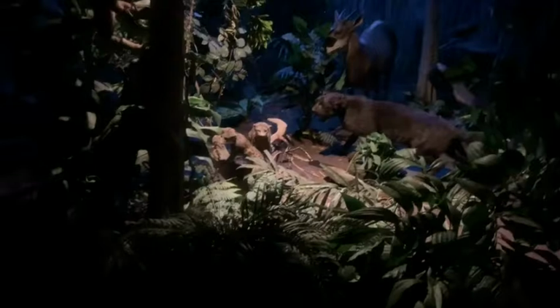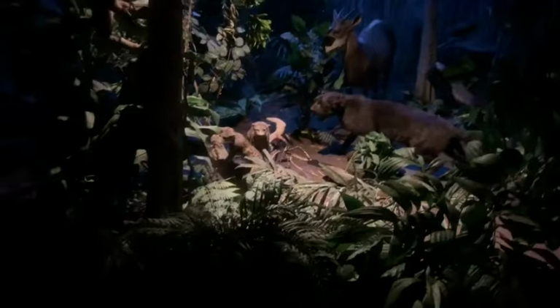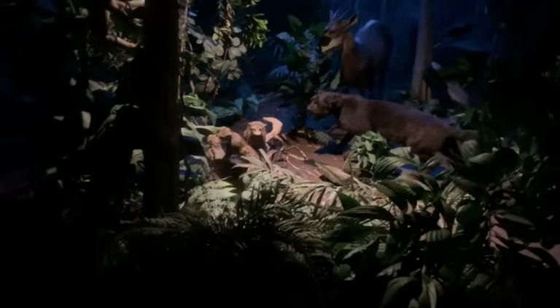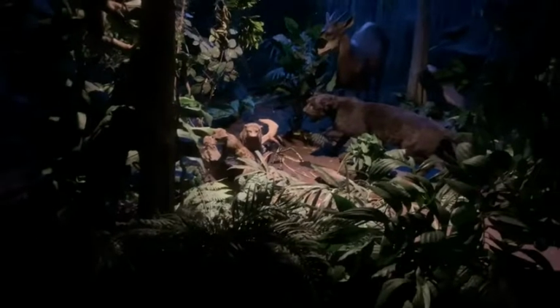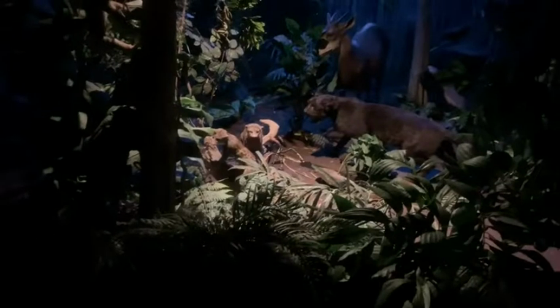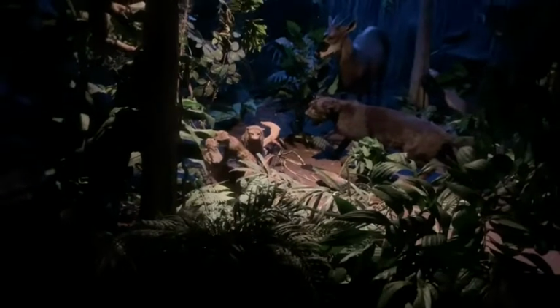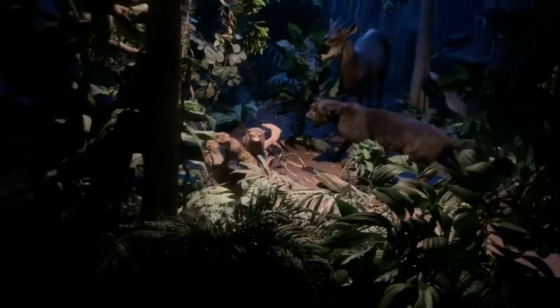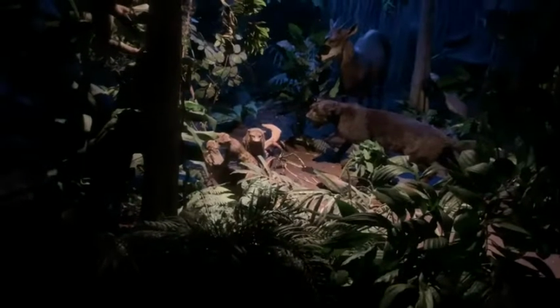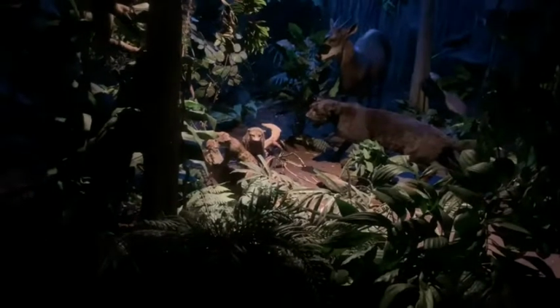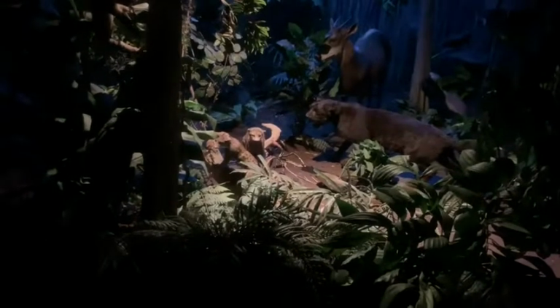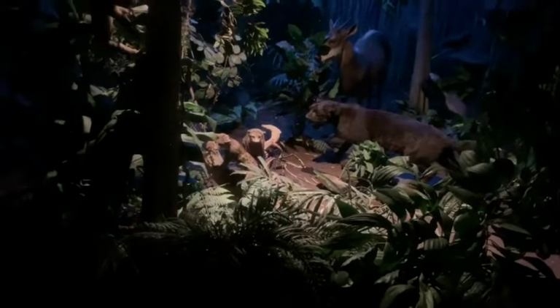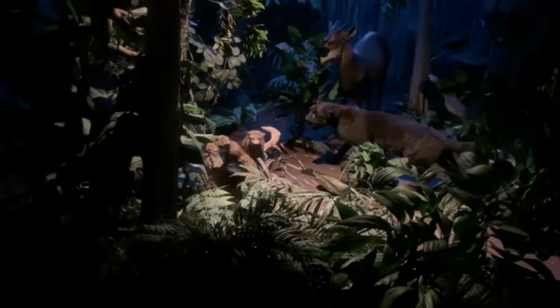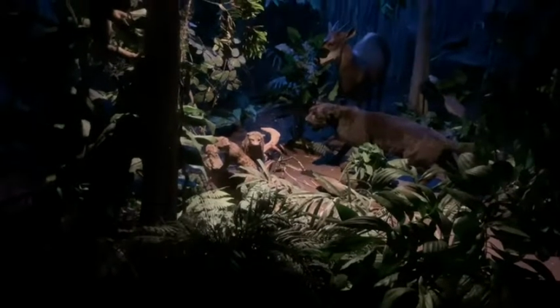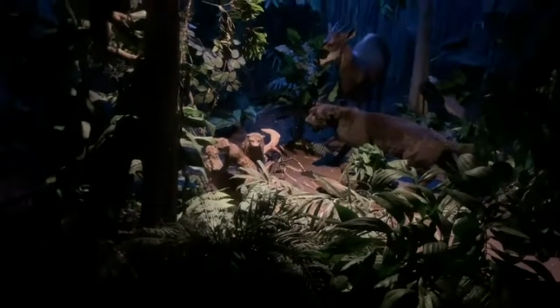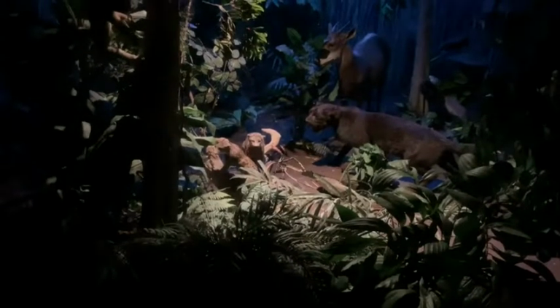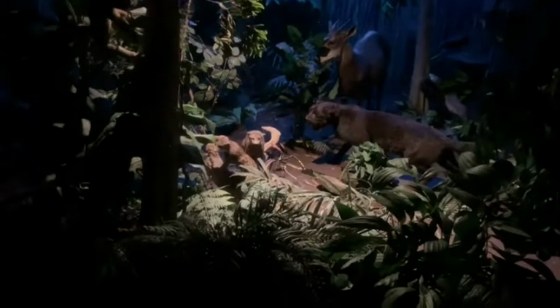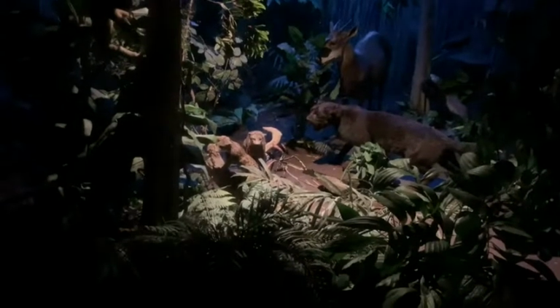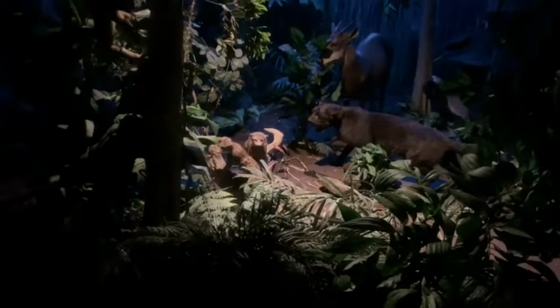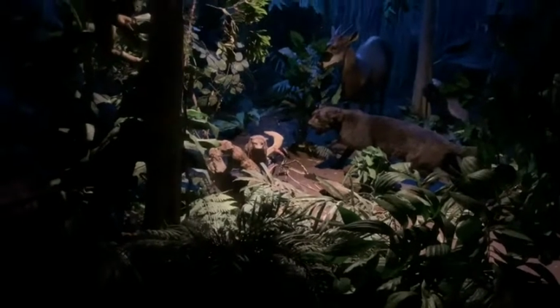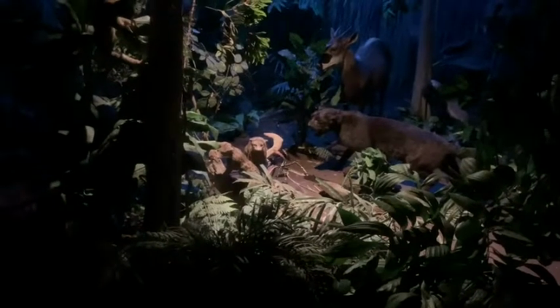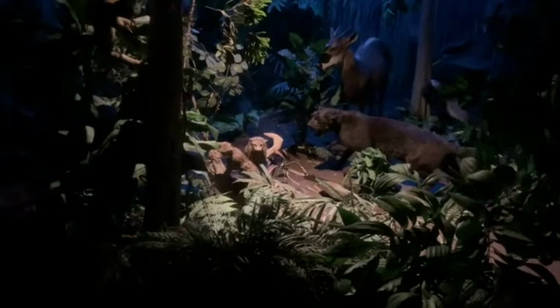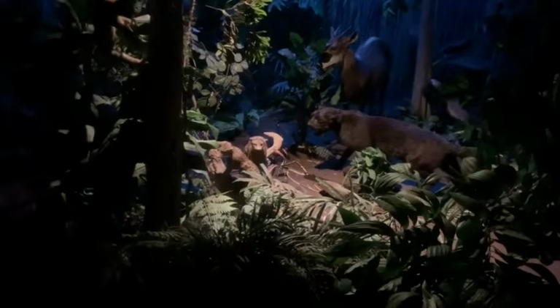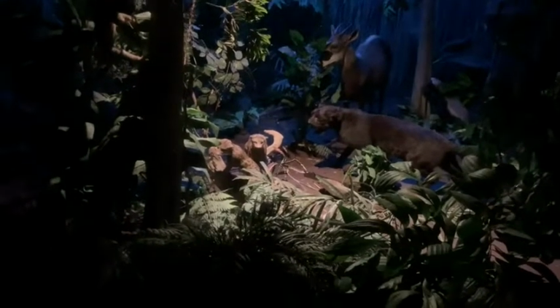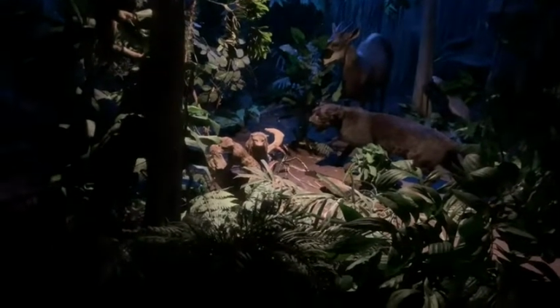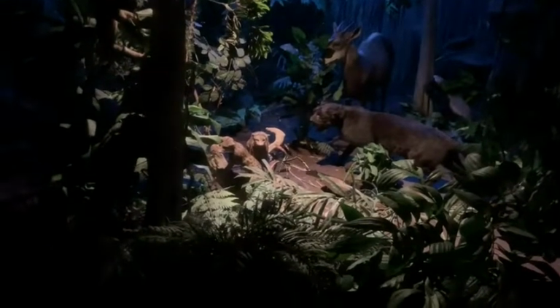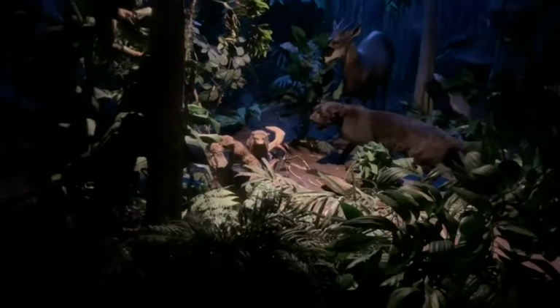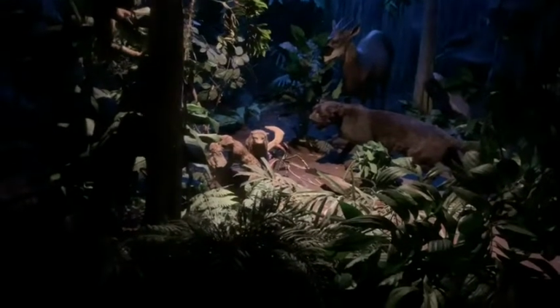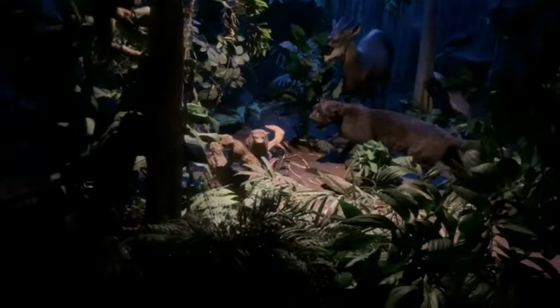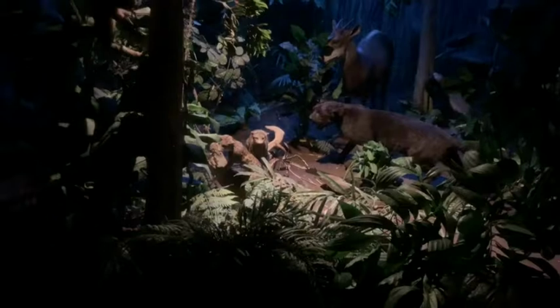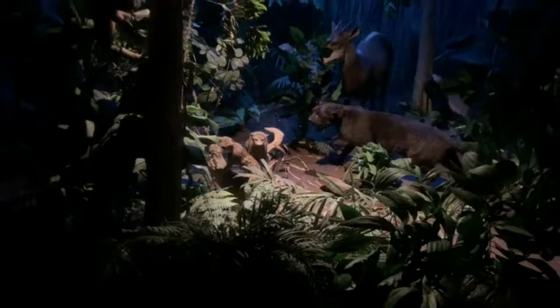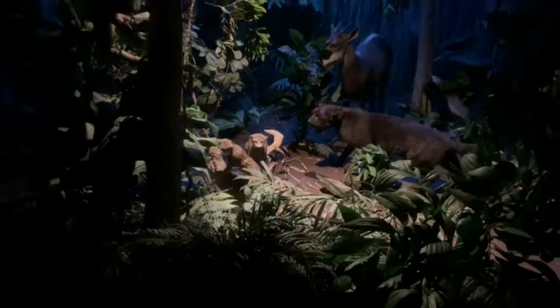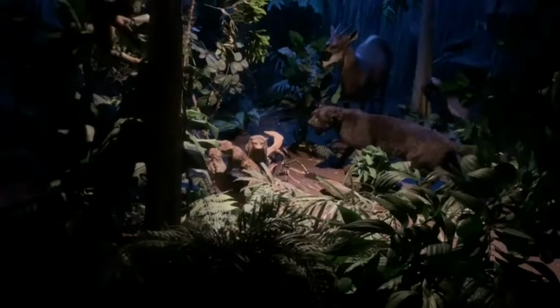The genet thrives near humans, even being made into a pet. Unfortunately, the leopard faces a far less certain fate.